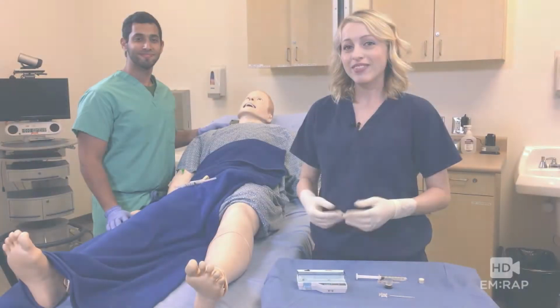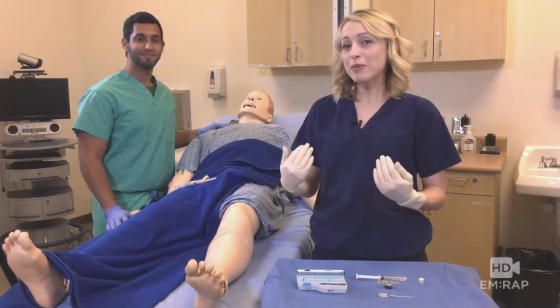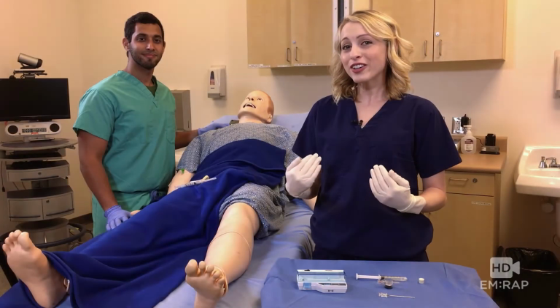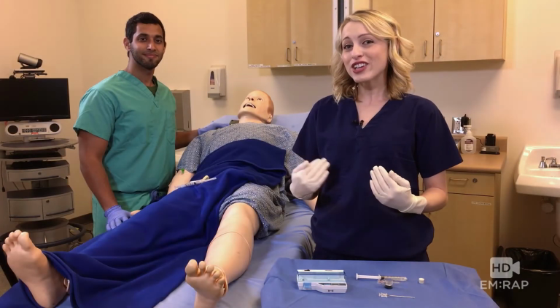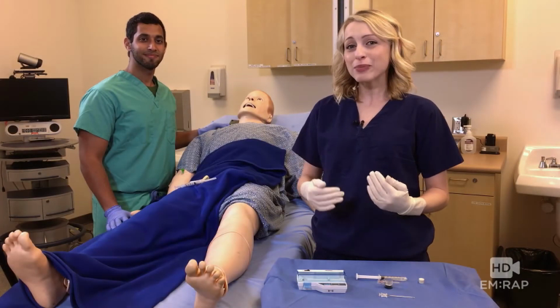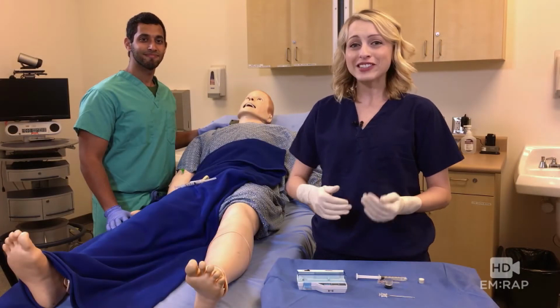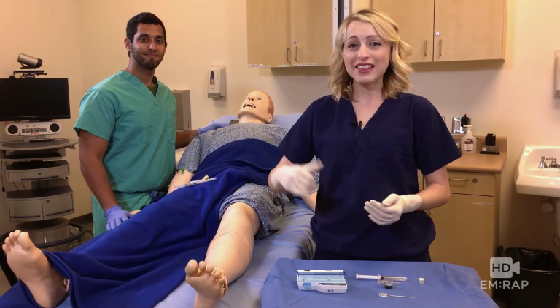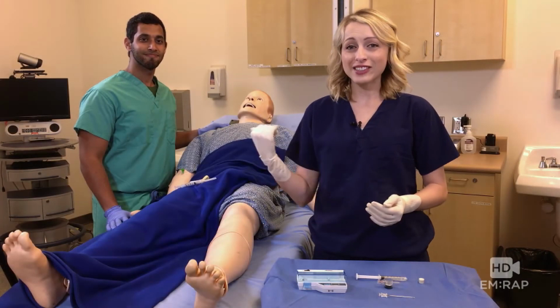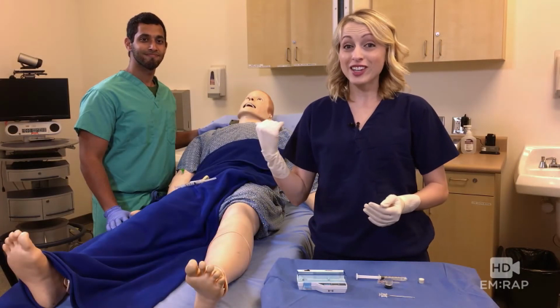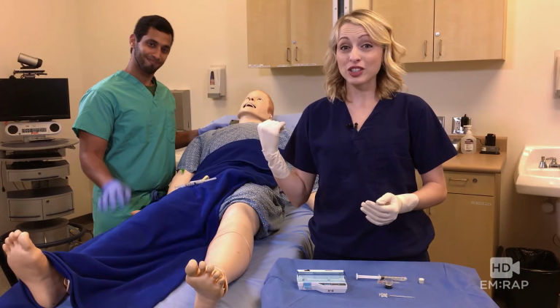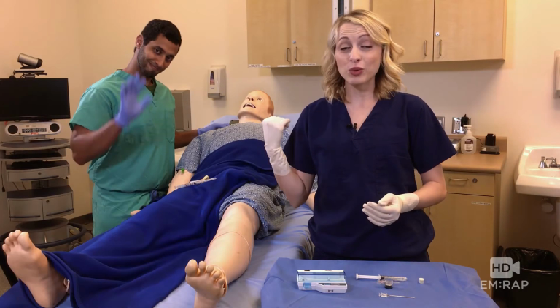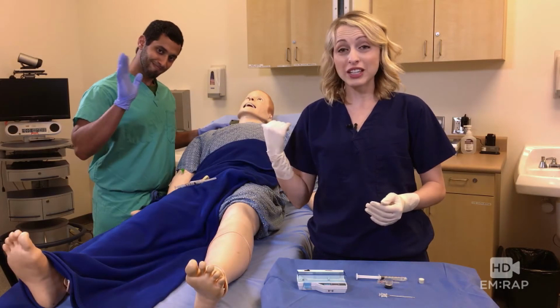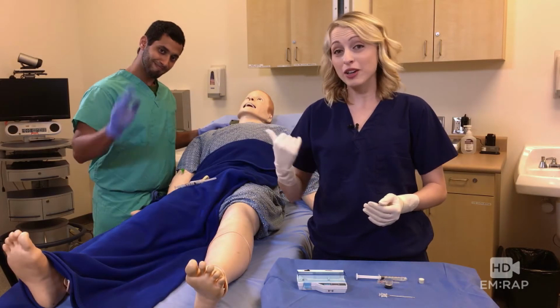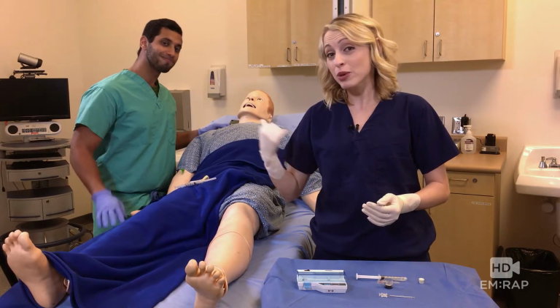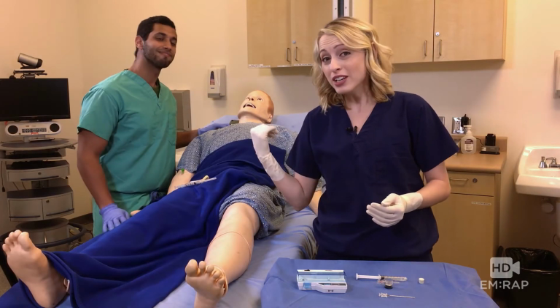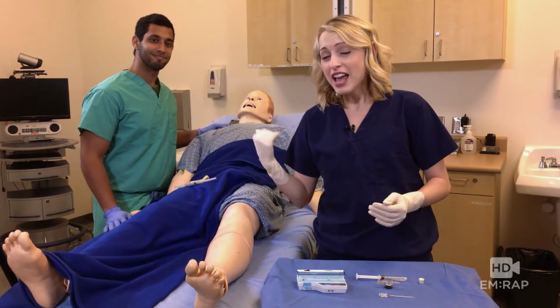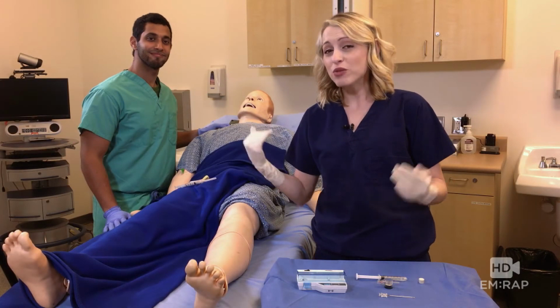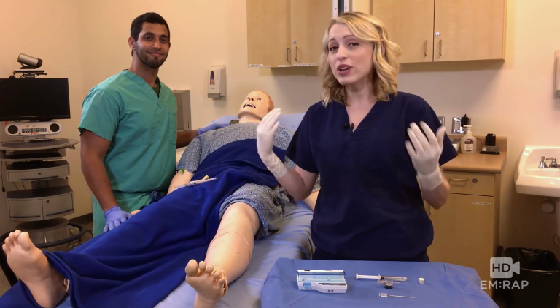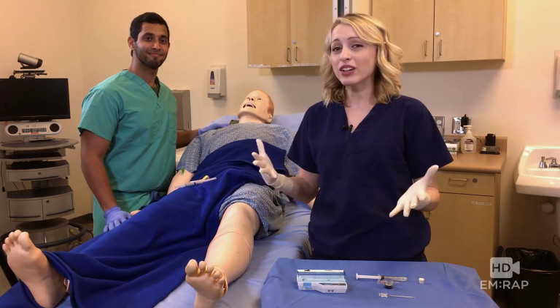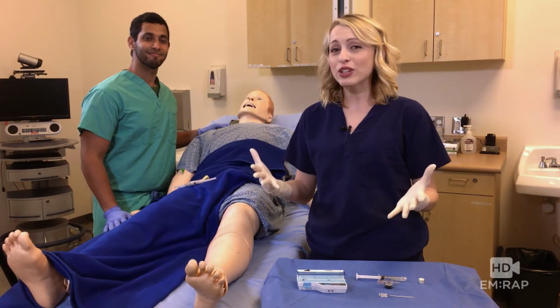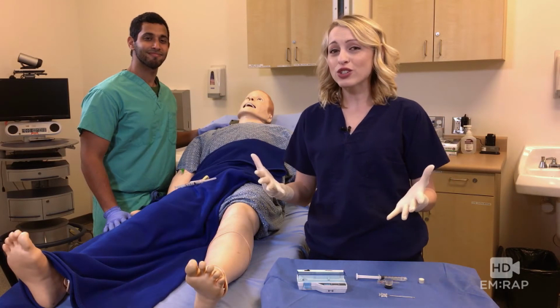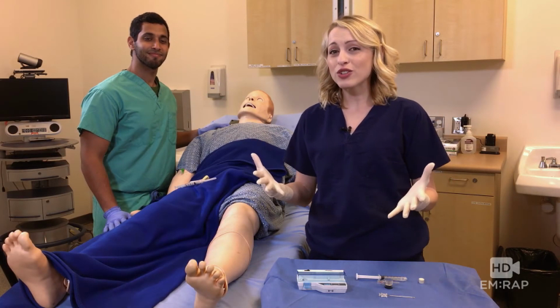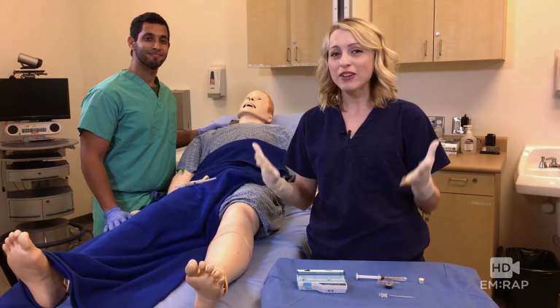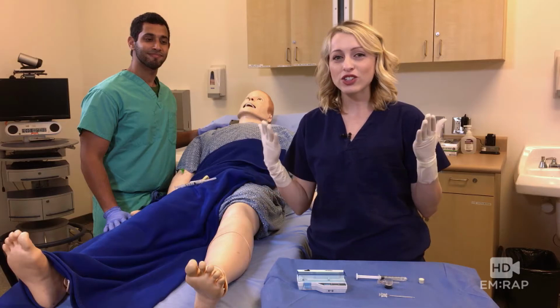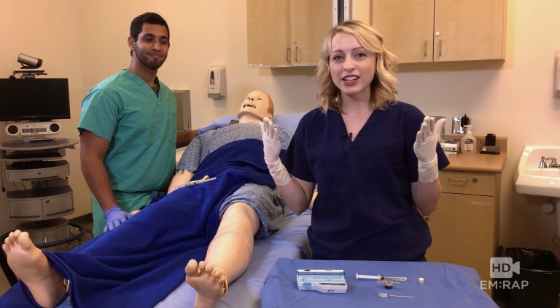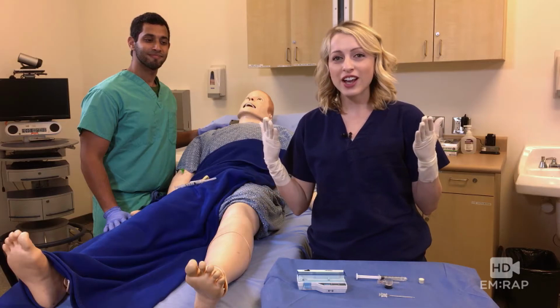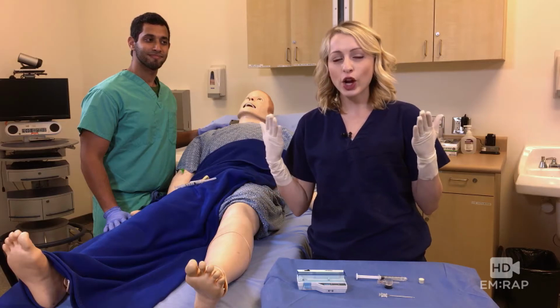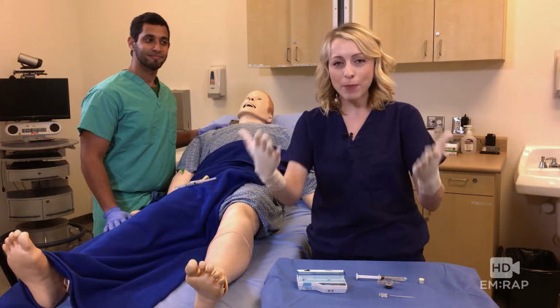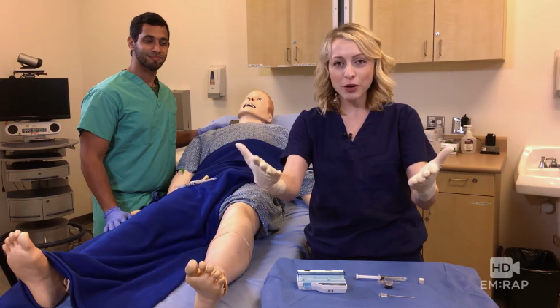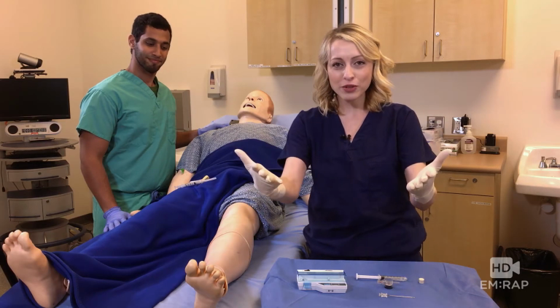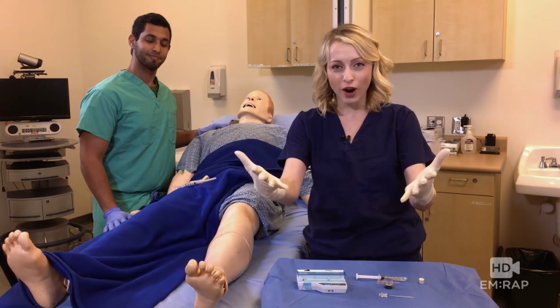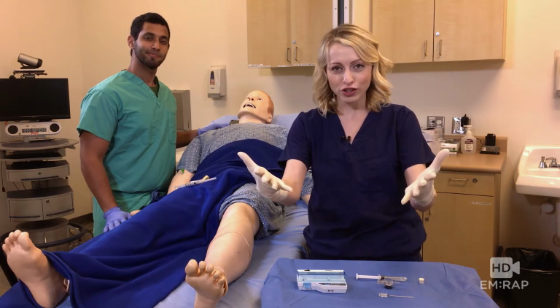I'm Dr. Jess Mason and this is Dr. Waleed Hamoud, and we are going to show you how to check compartment pressures.